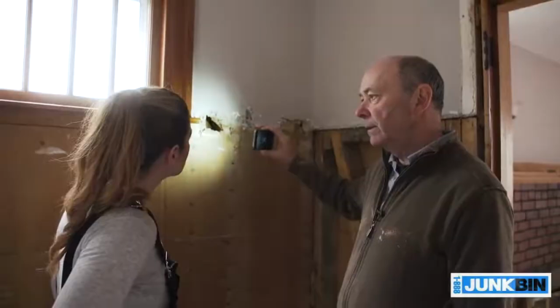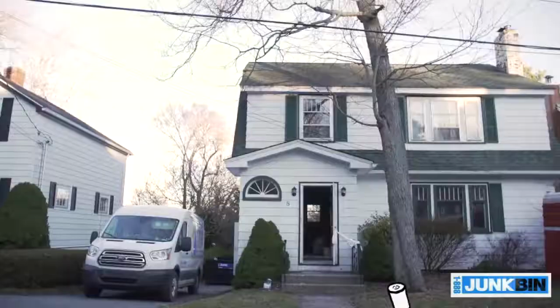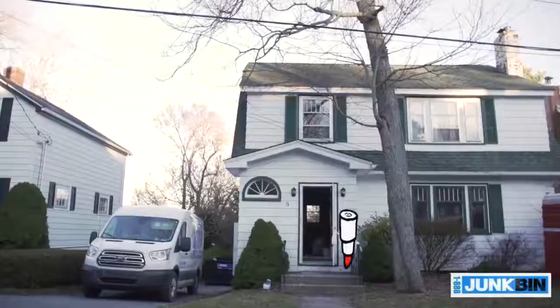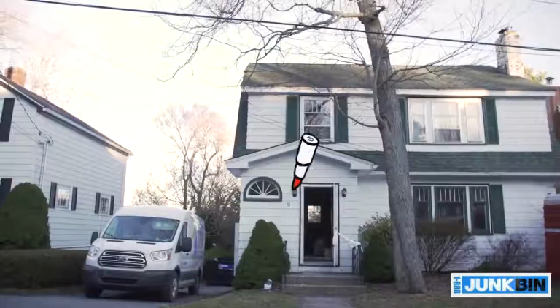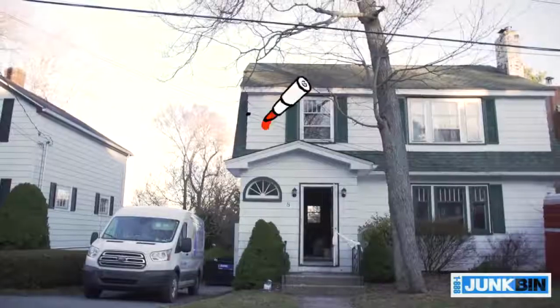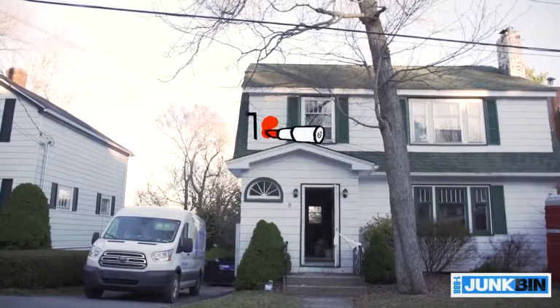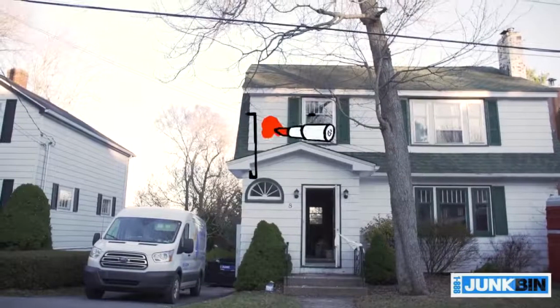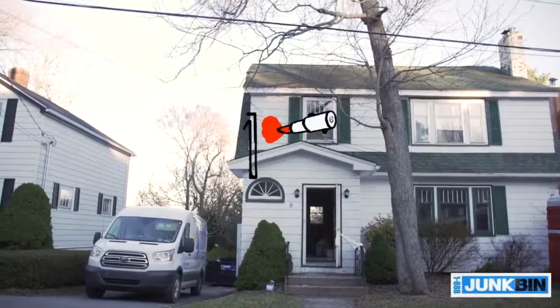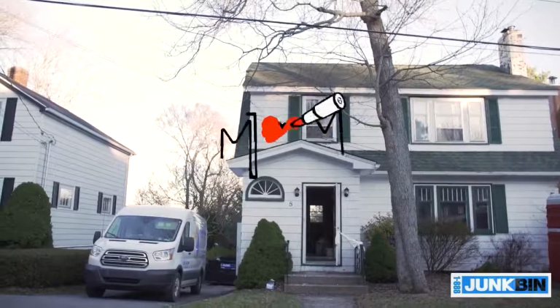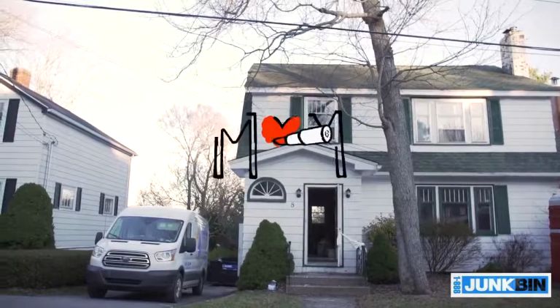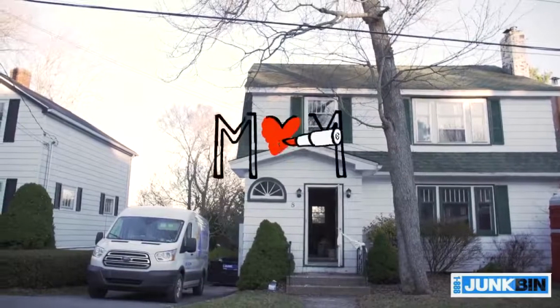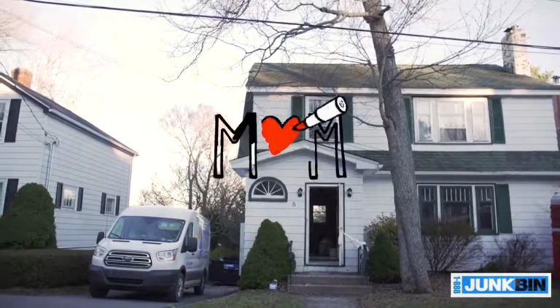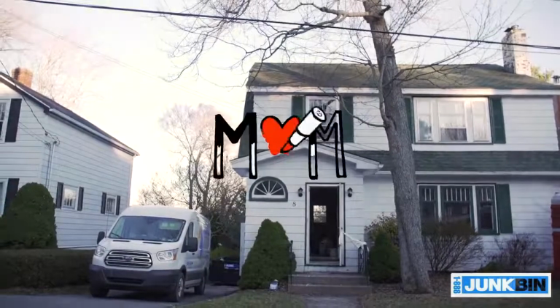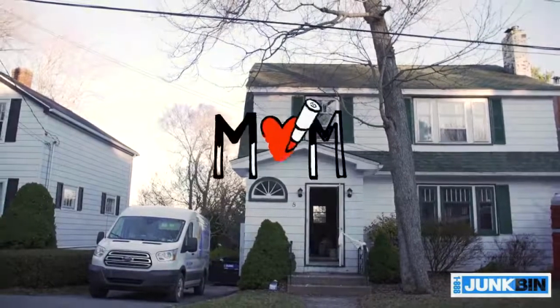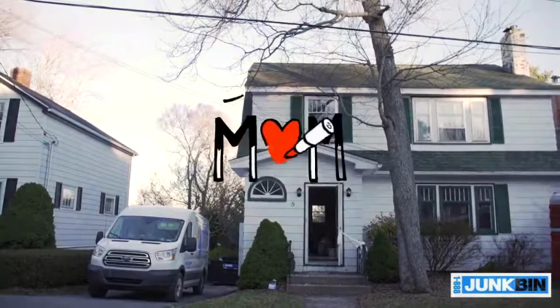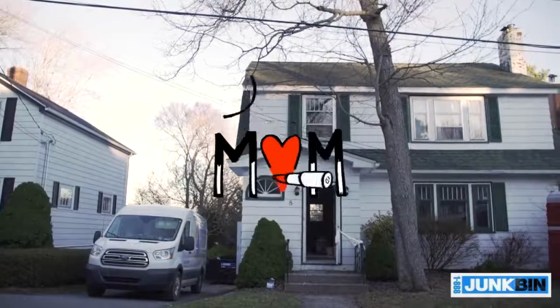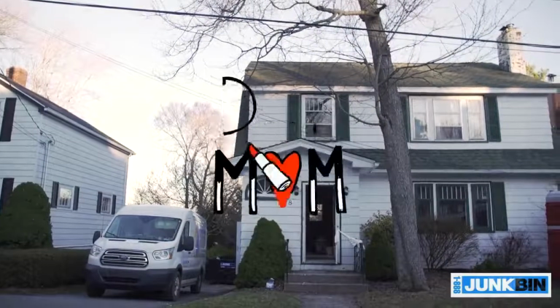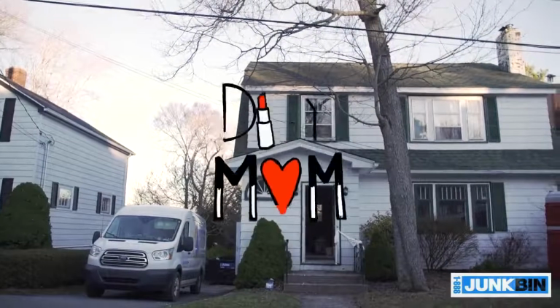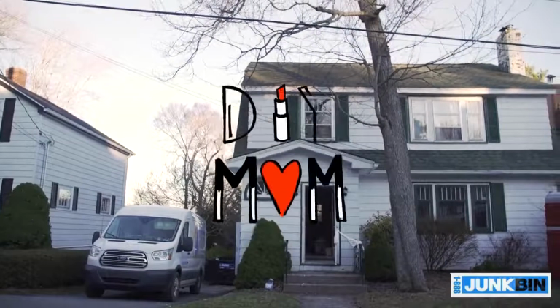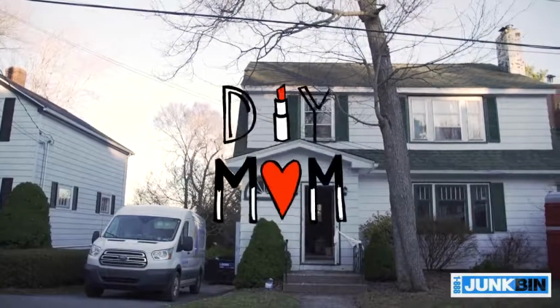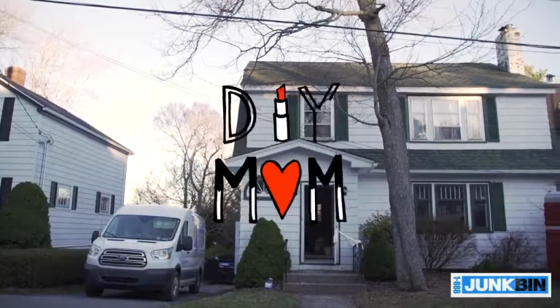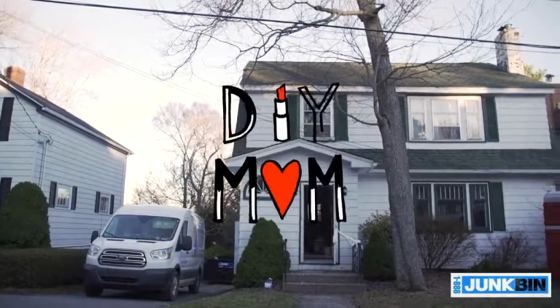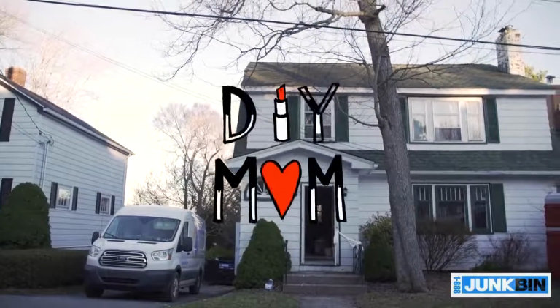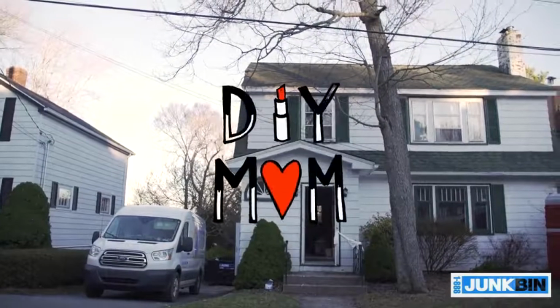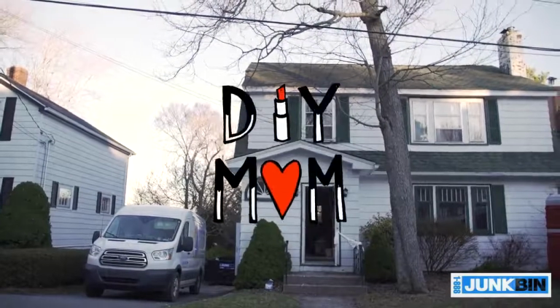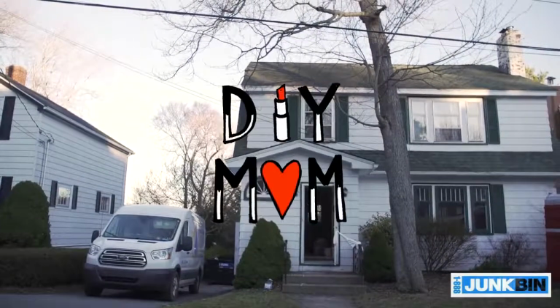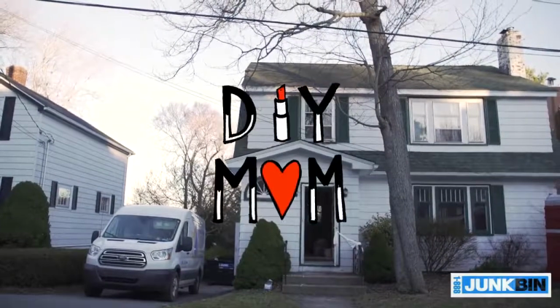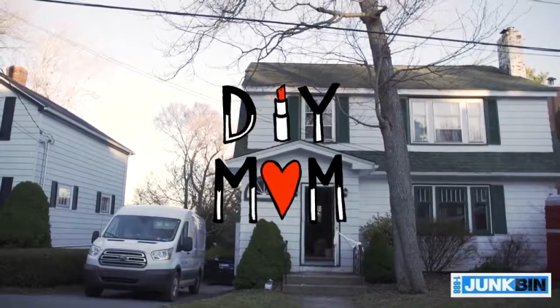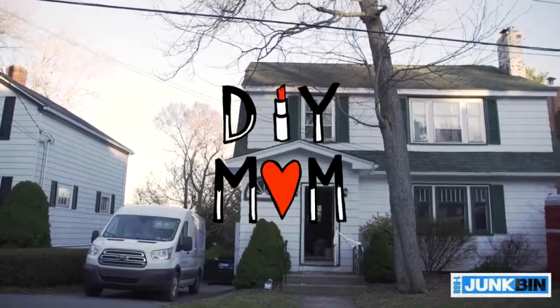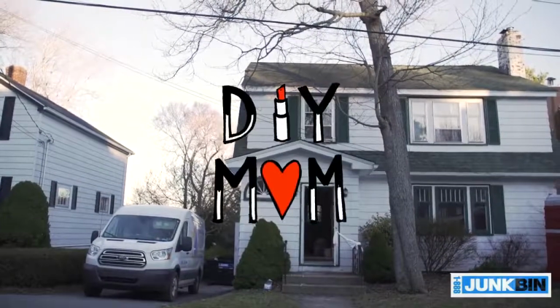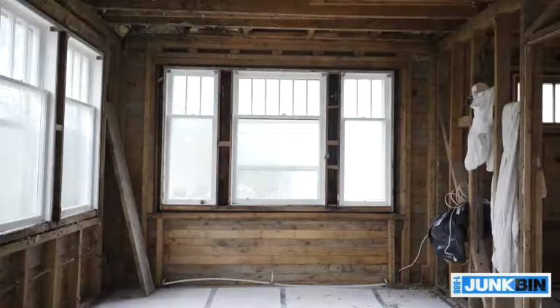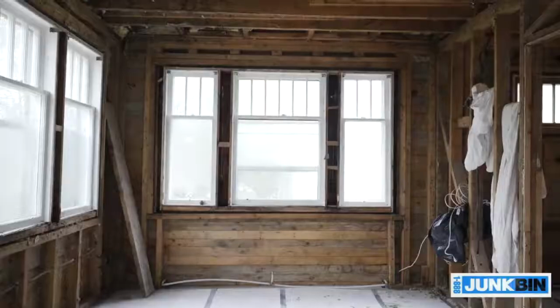Hey Halagonia, you're watching DIY Mom. Episode 3, The Demolition Continues.